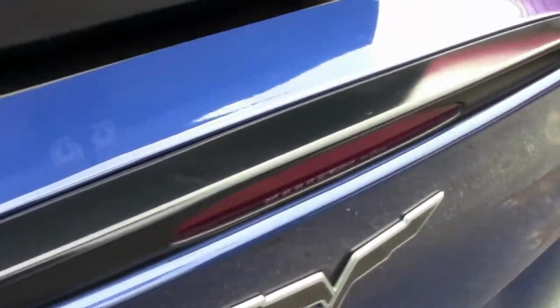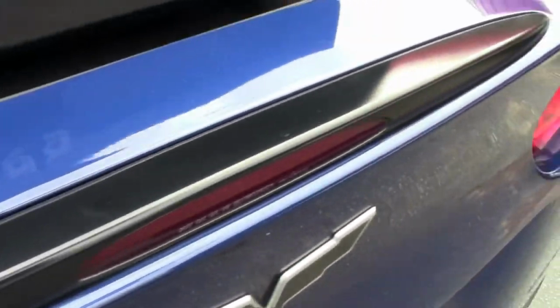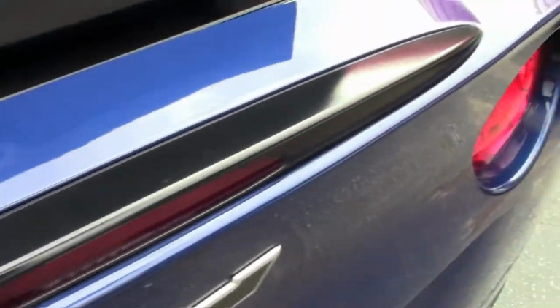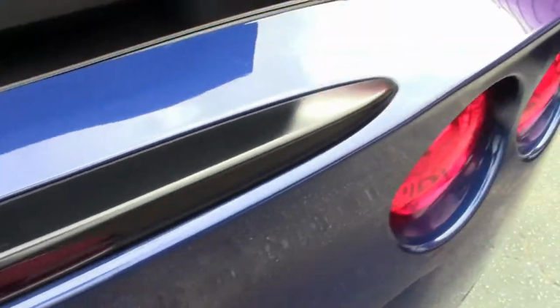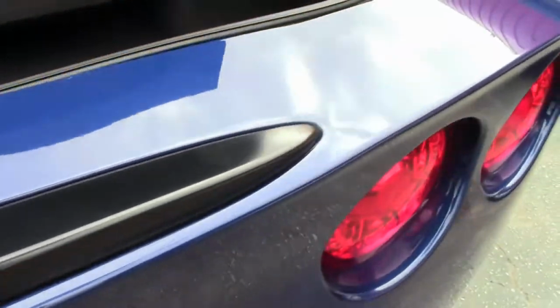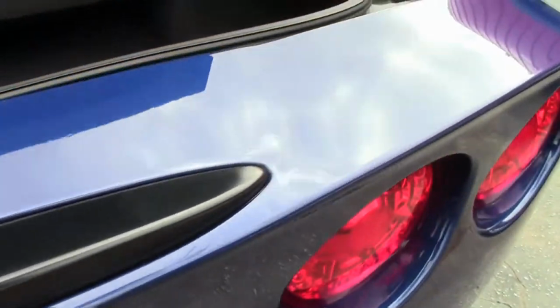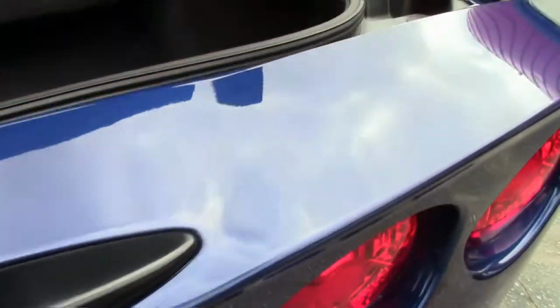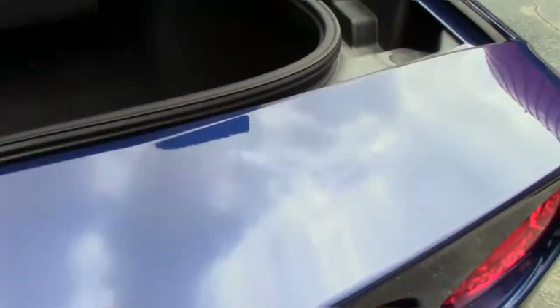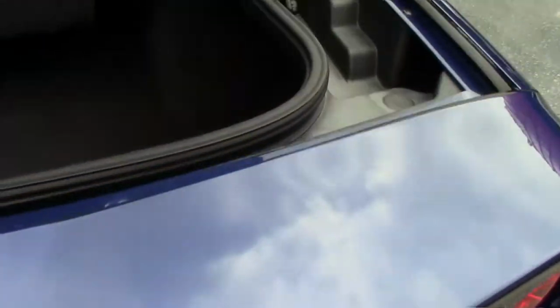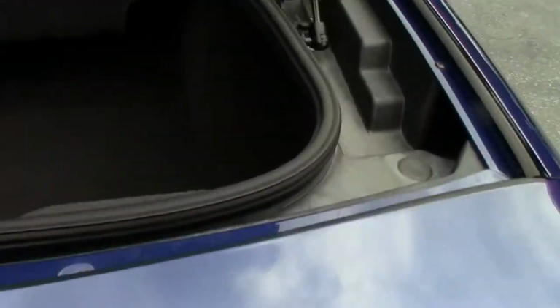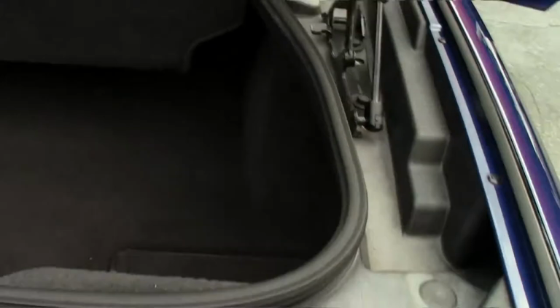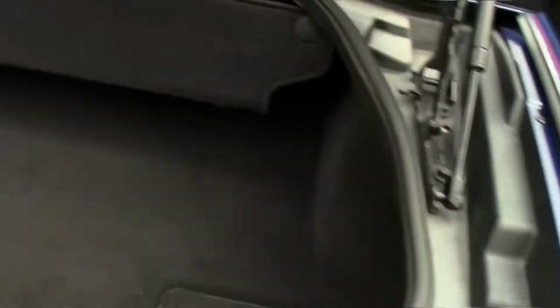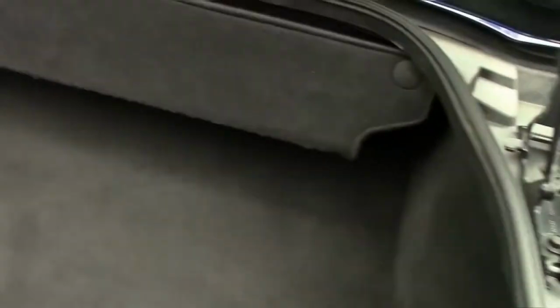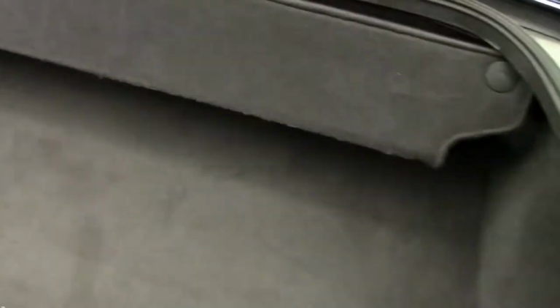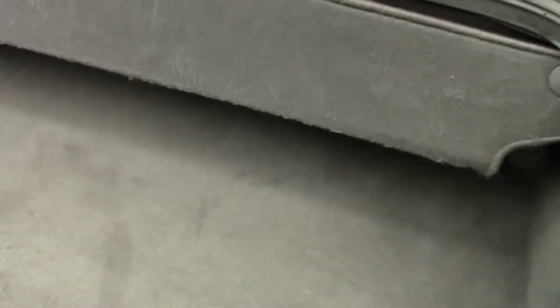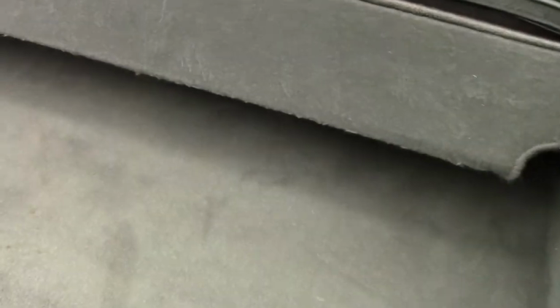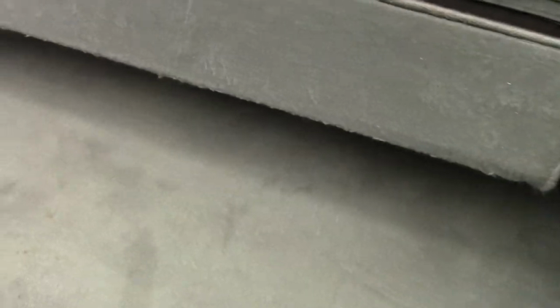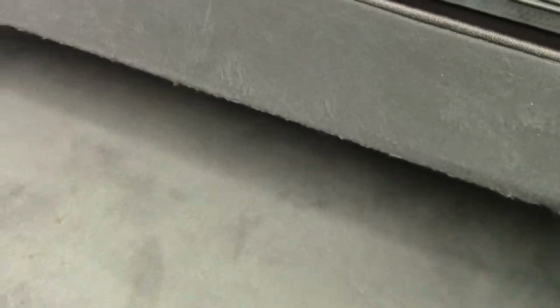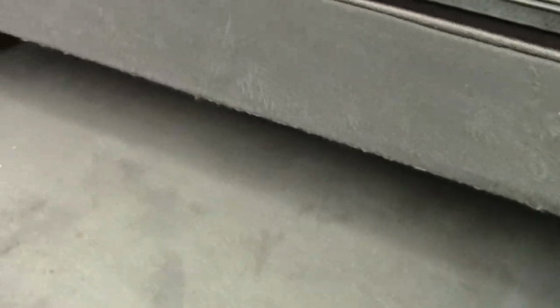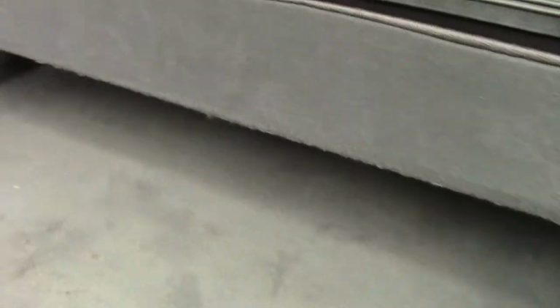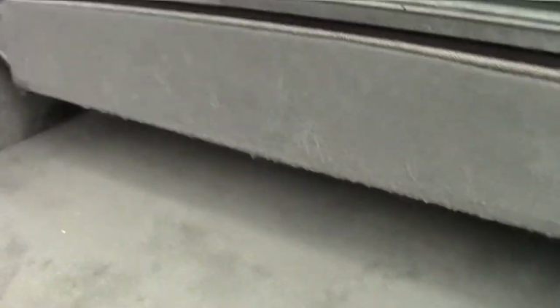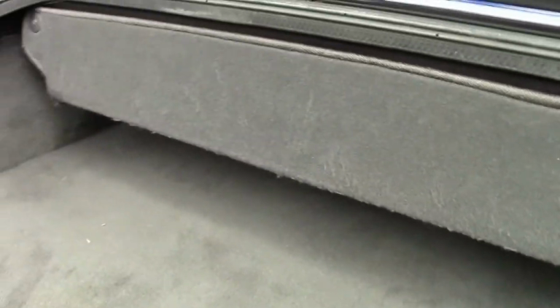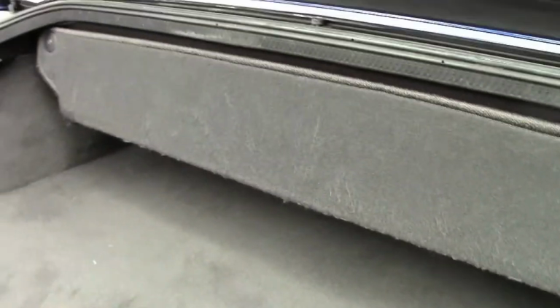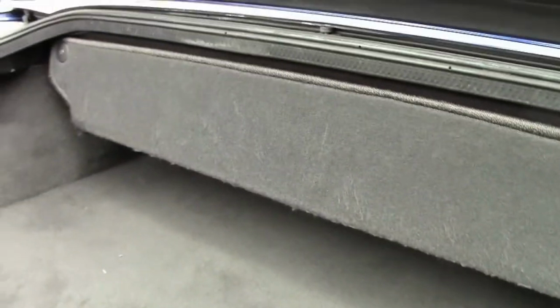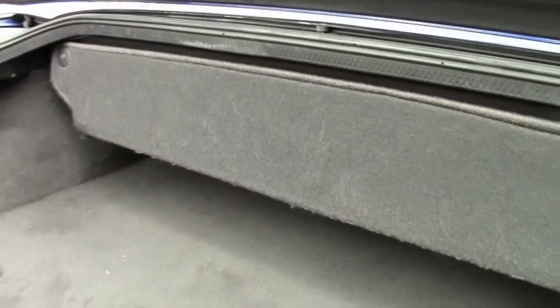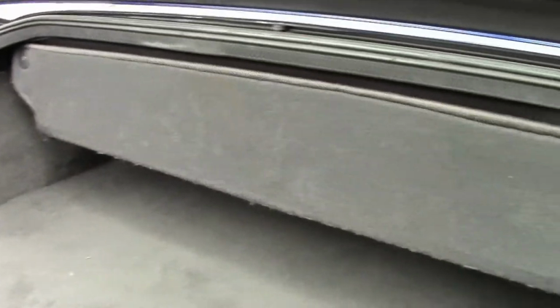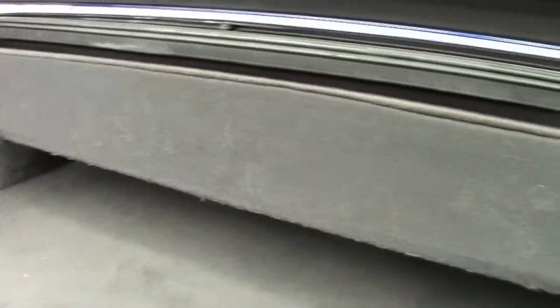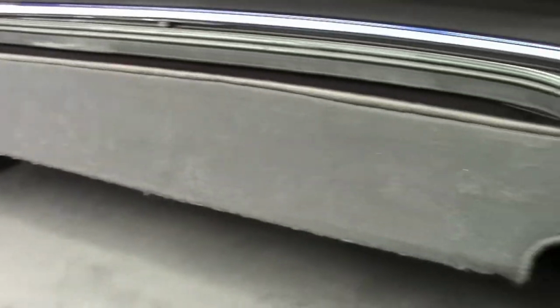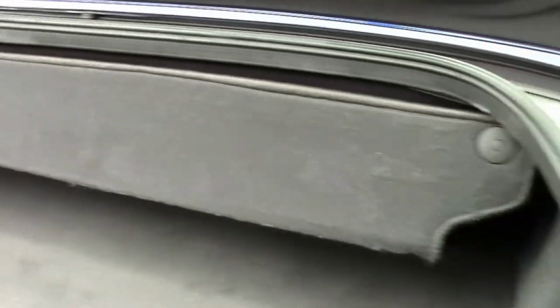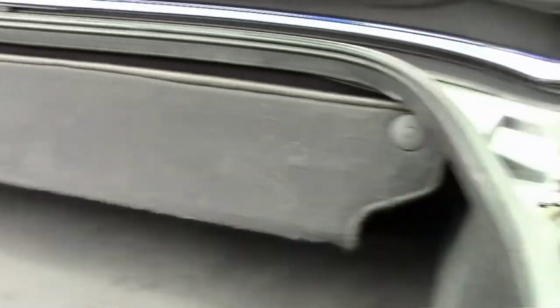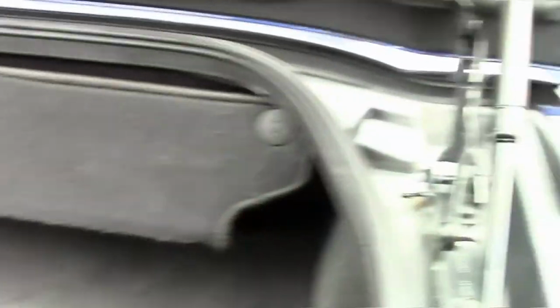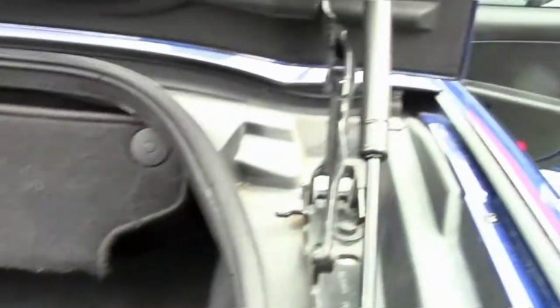Rear trunk area is in great shape. Looks like newer shocks. This thing popped up really quick and easy.